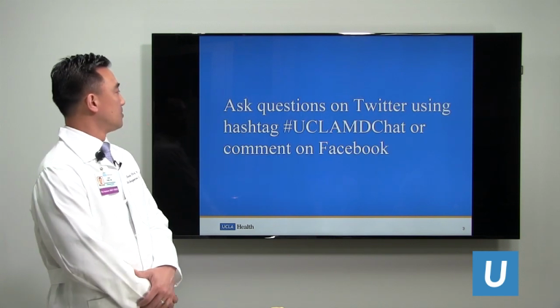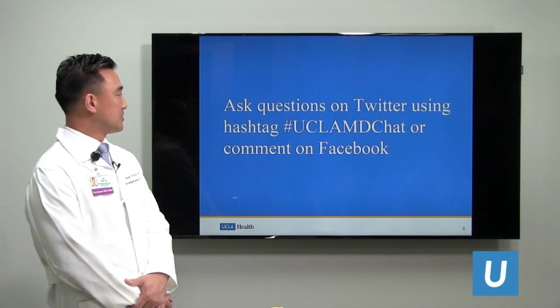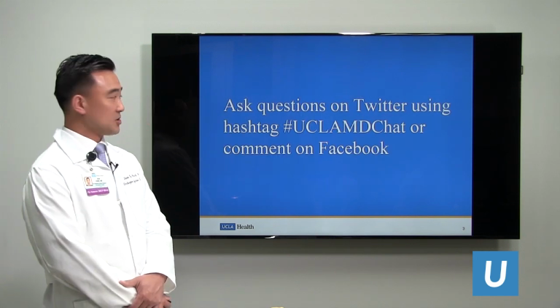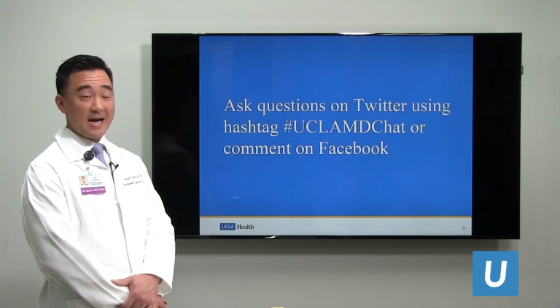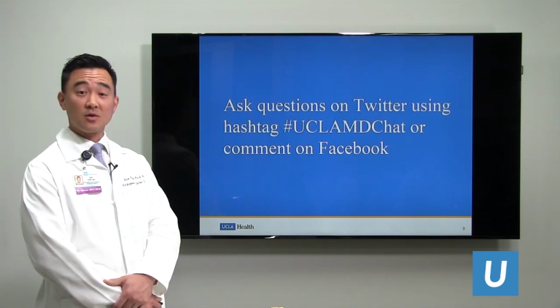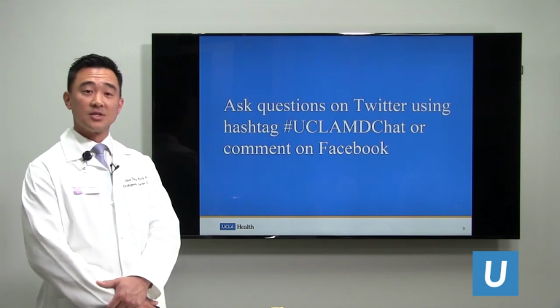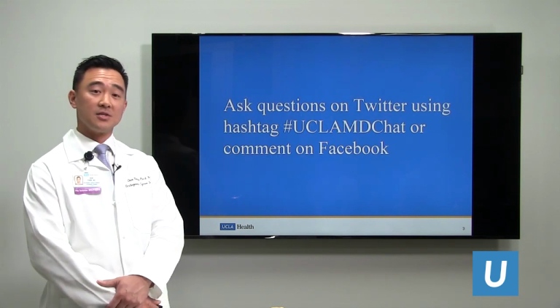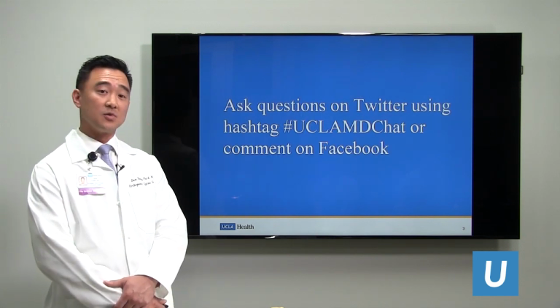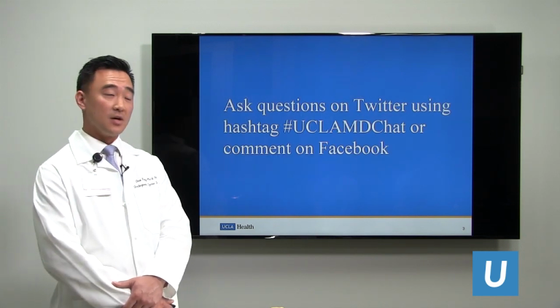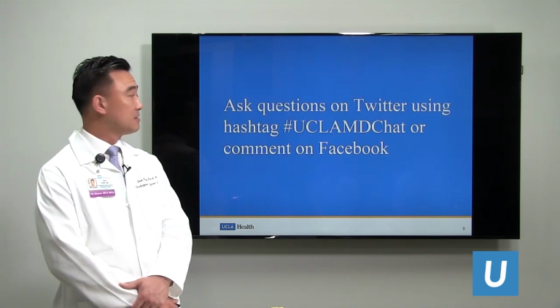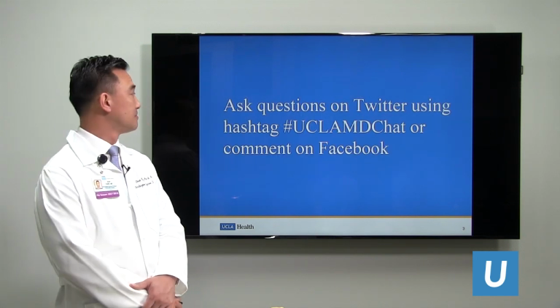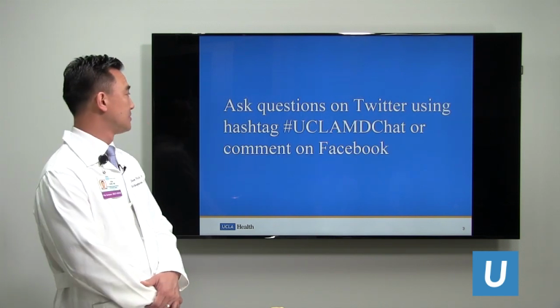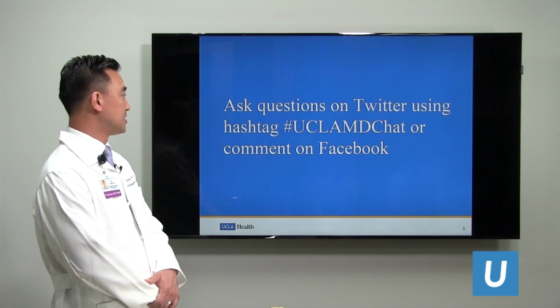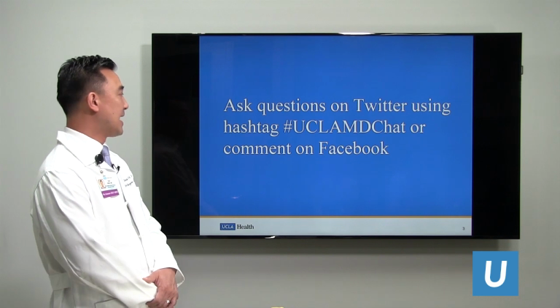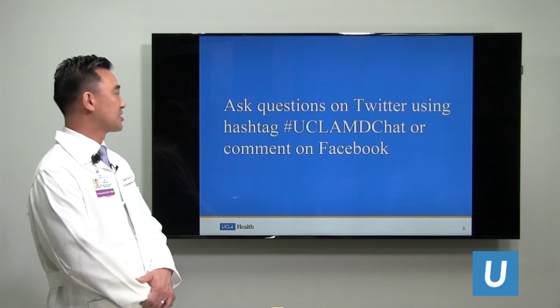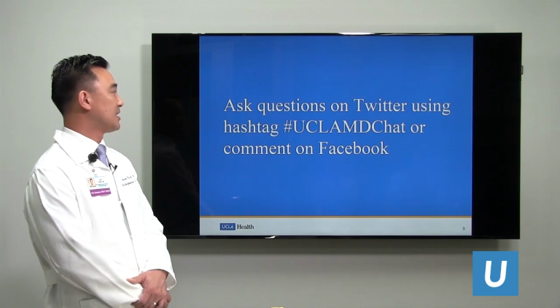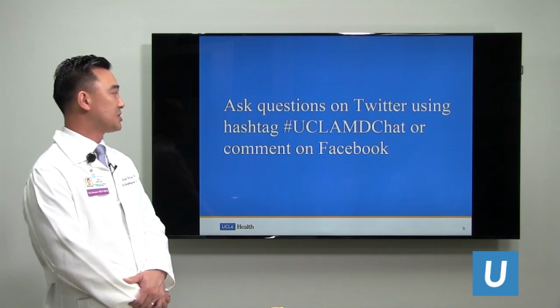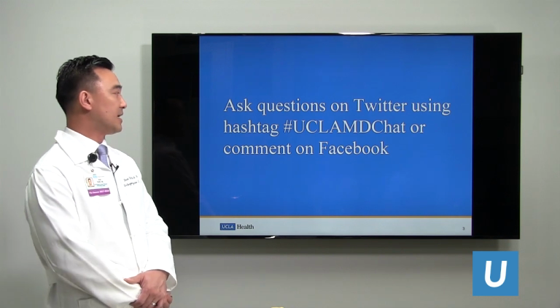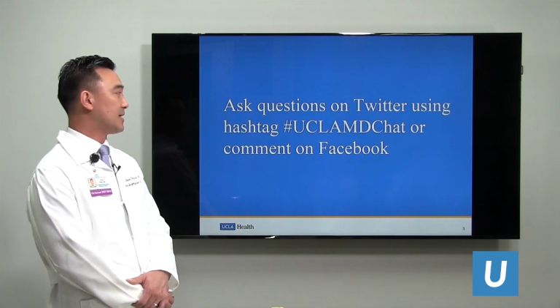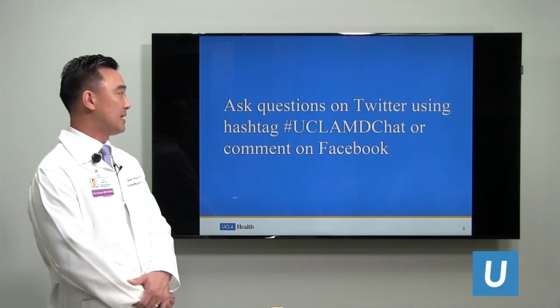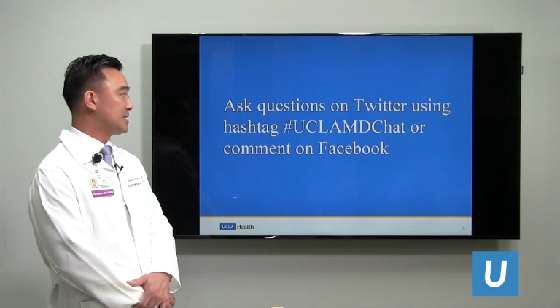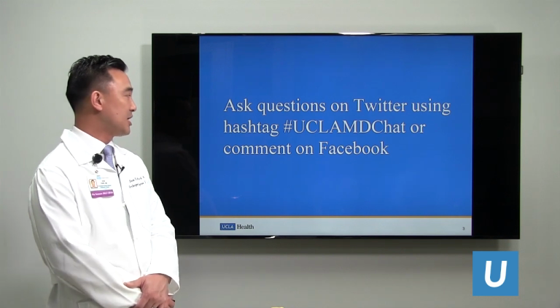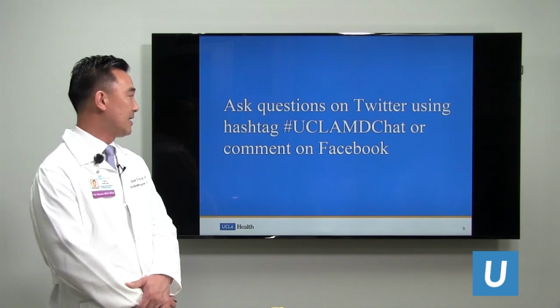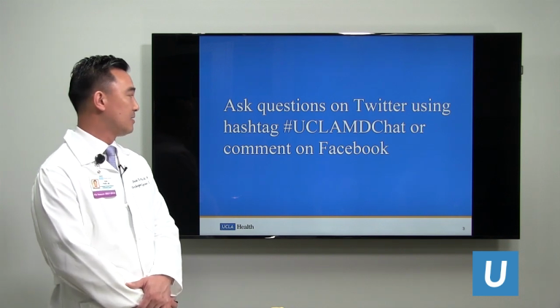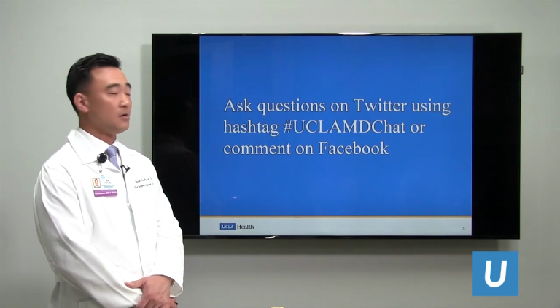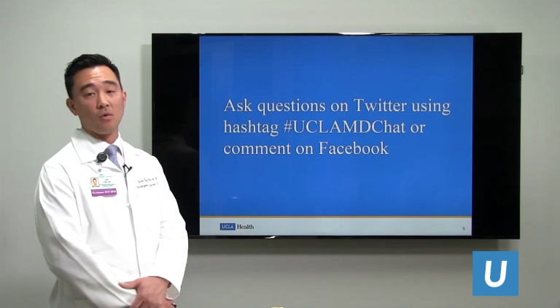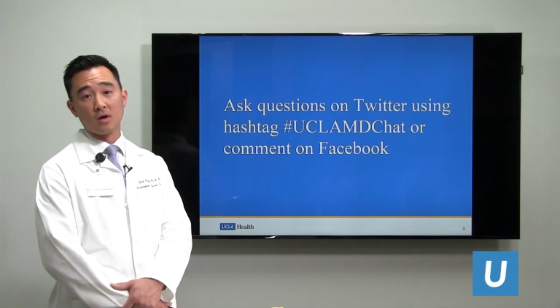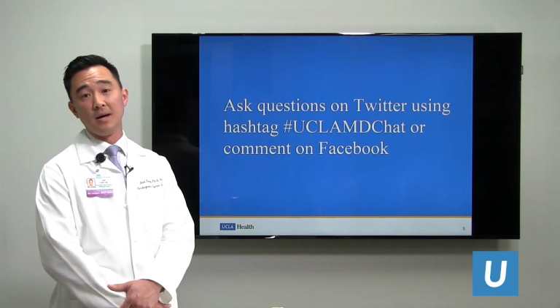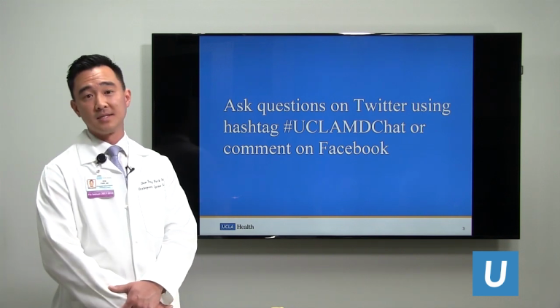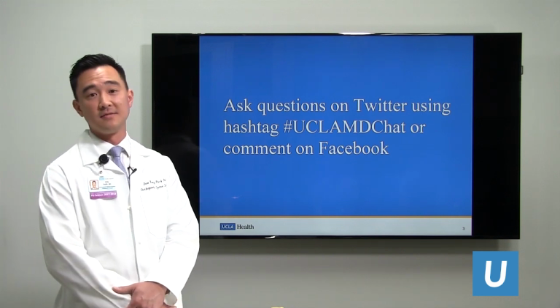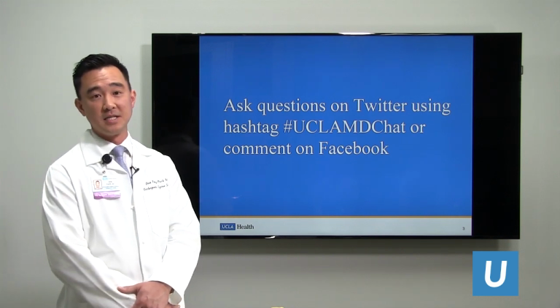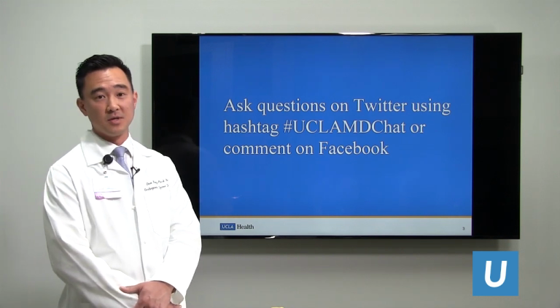Please be sure to ask questions on Twitter using the hashtag uclamdchat or comment on Facebook.